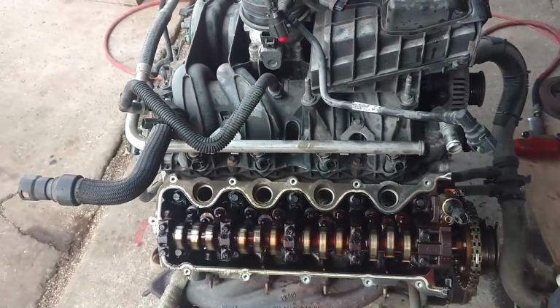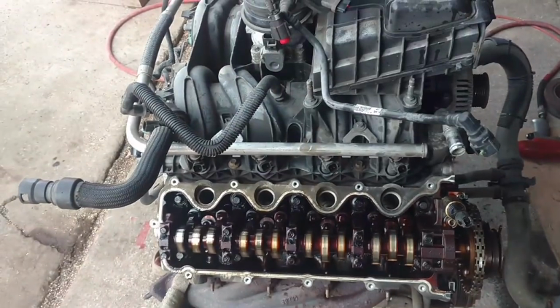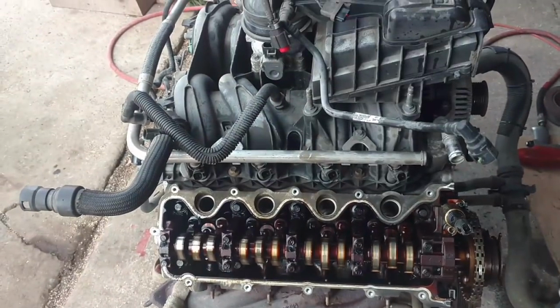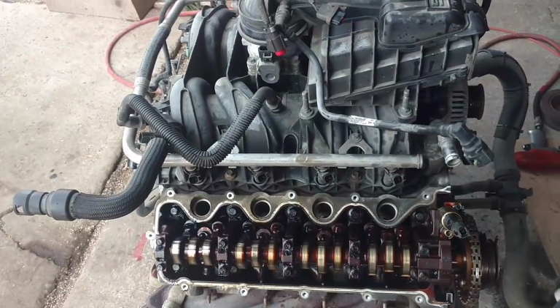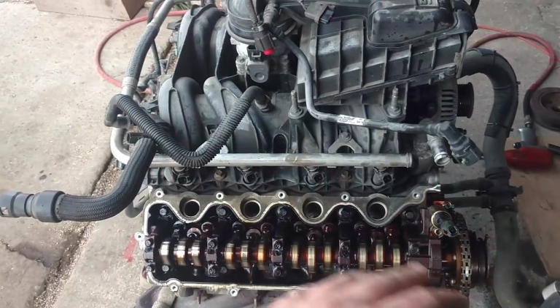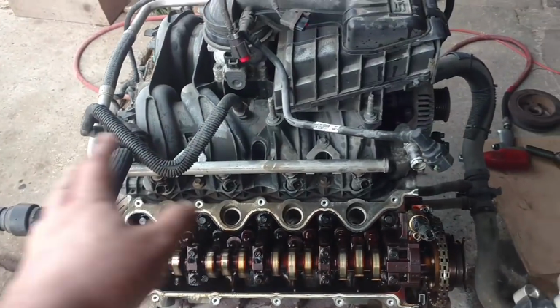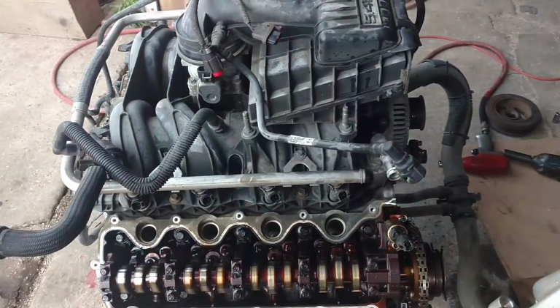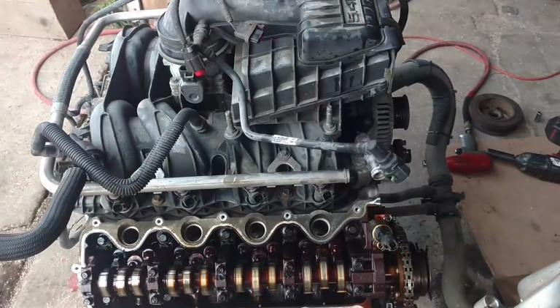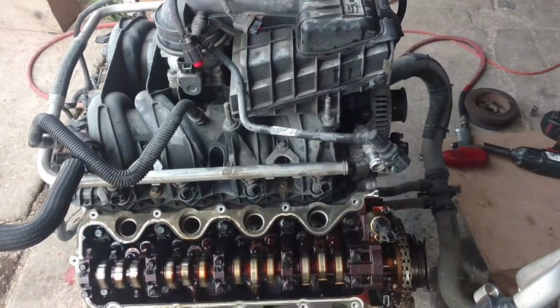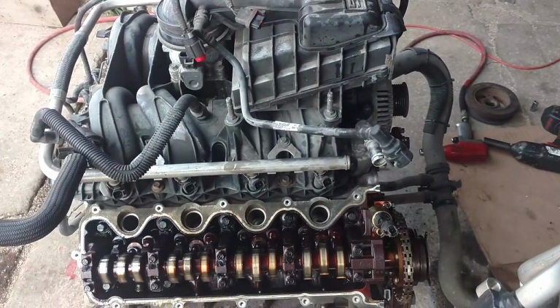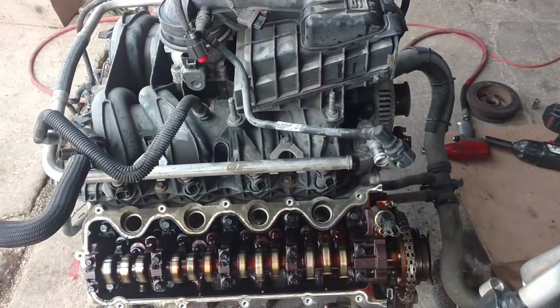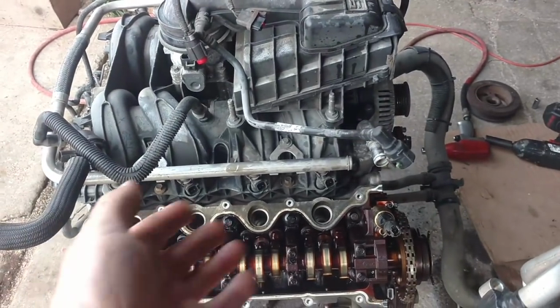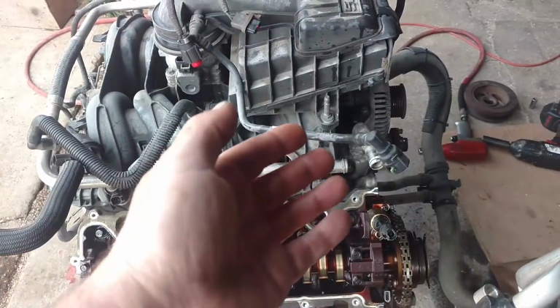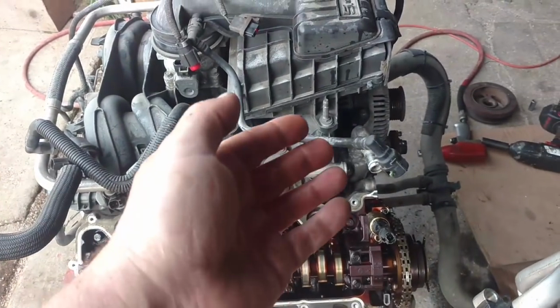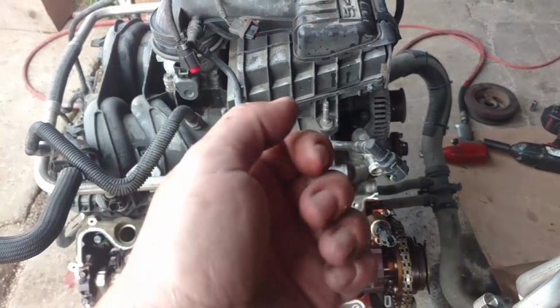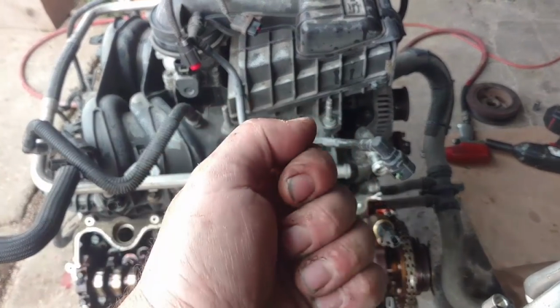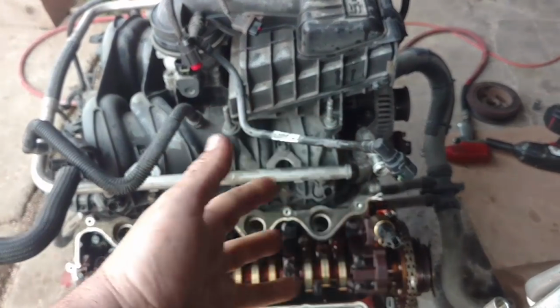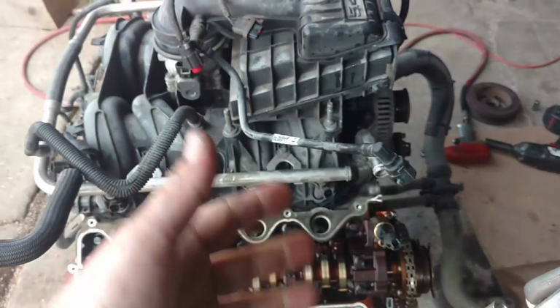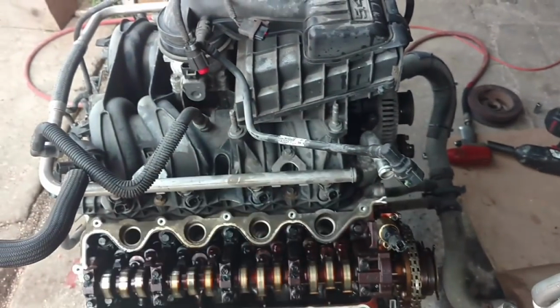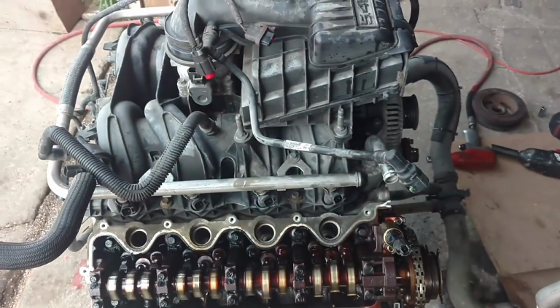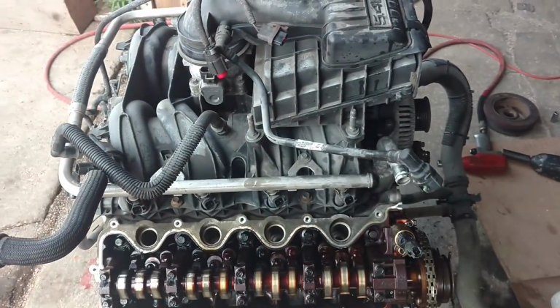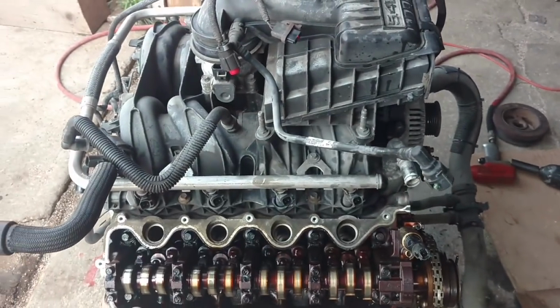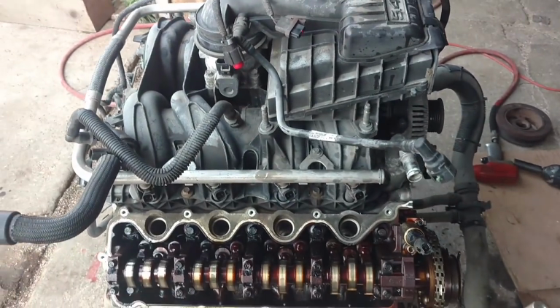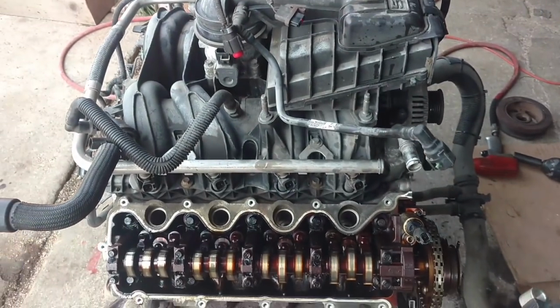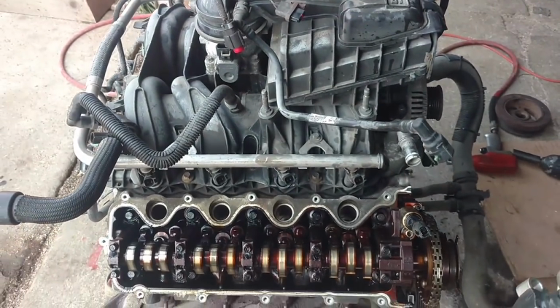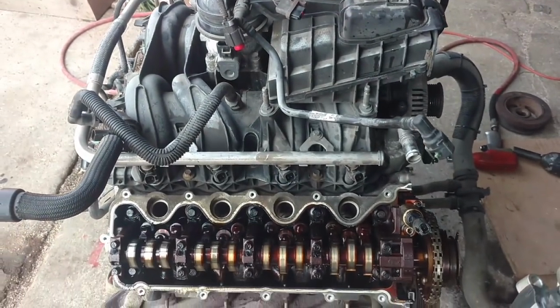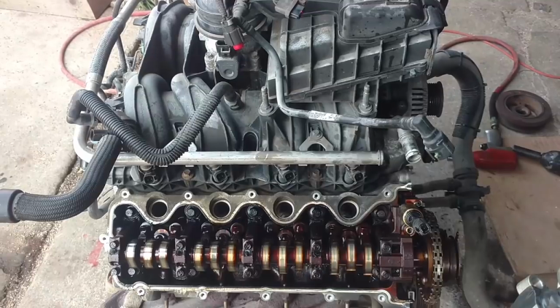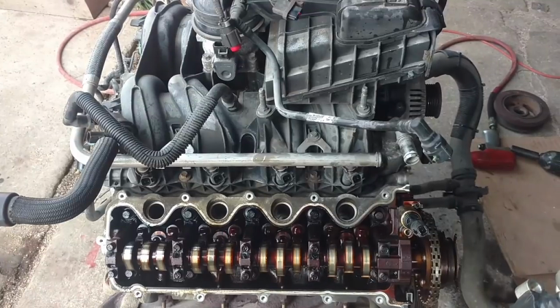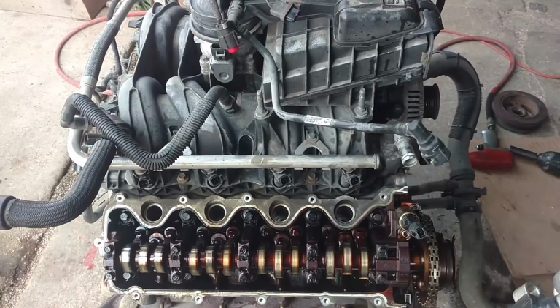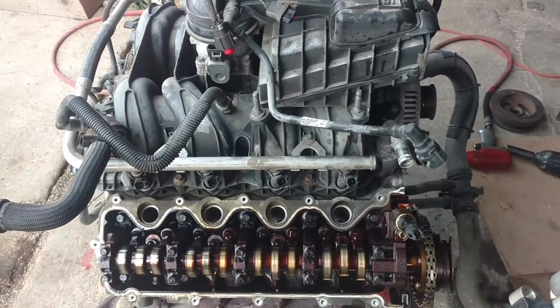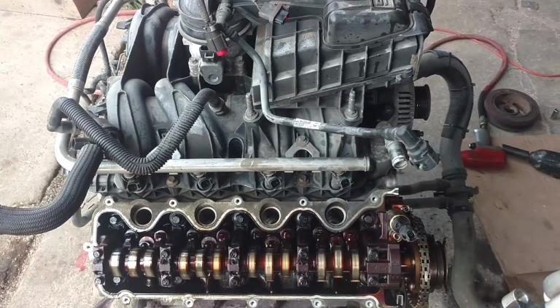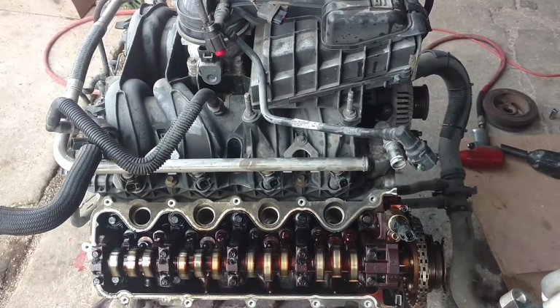Enough of that — let's get it cleaned up, get all the parts ordered, get her together and get her in that little F-150.